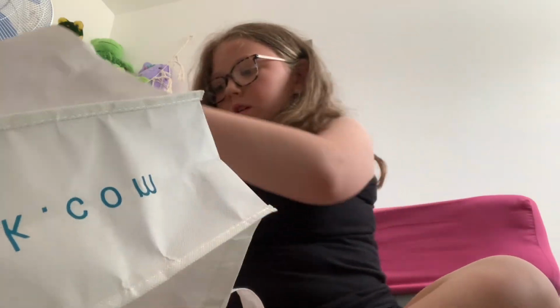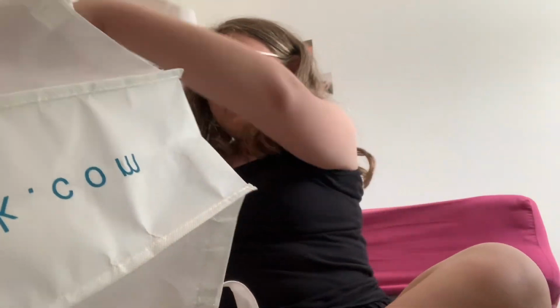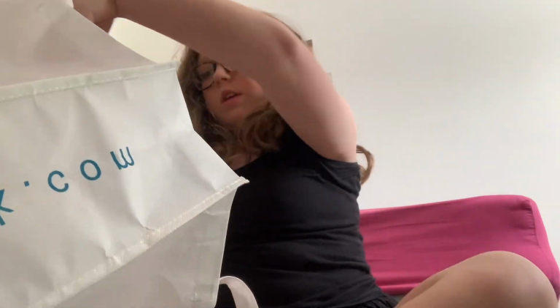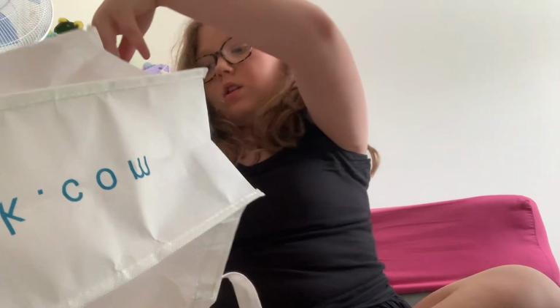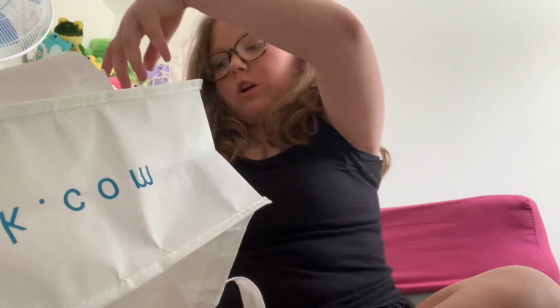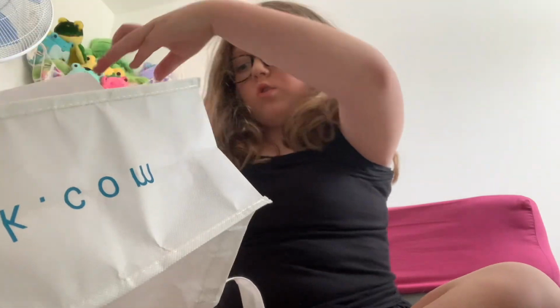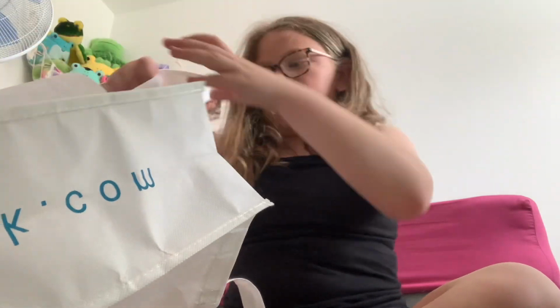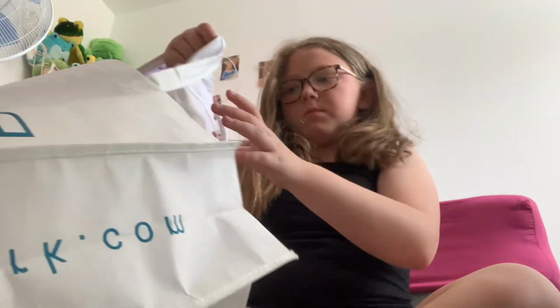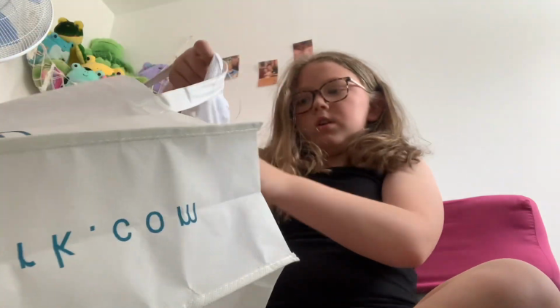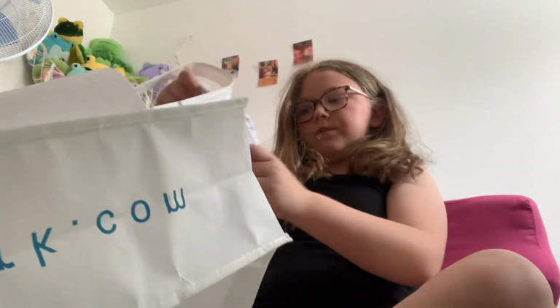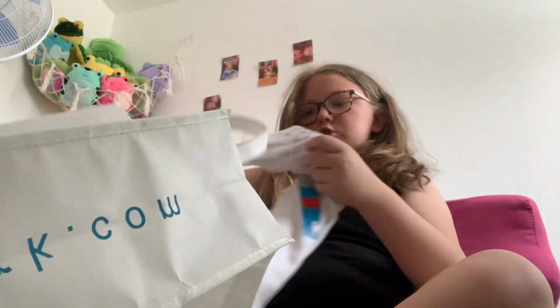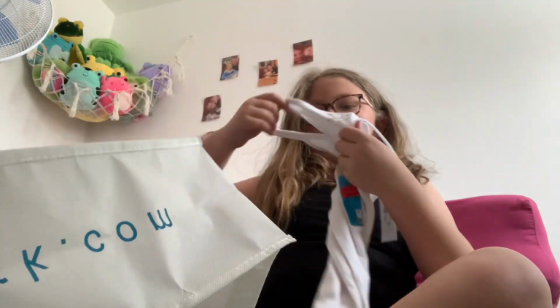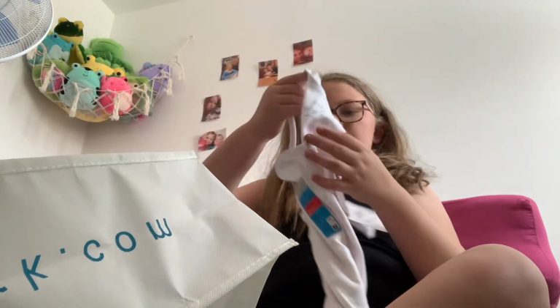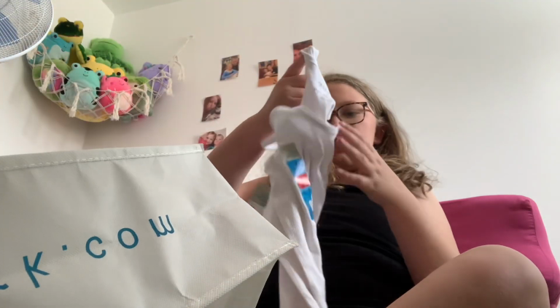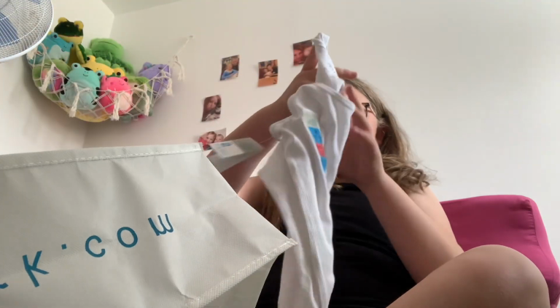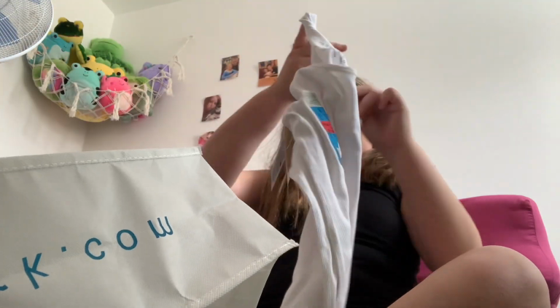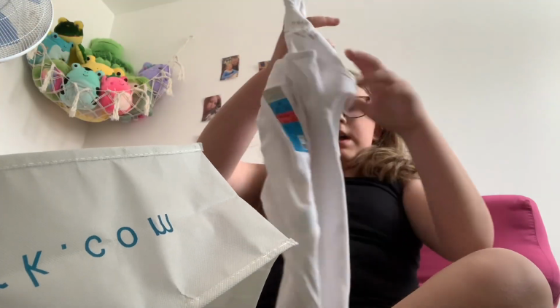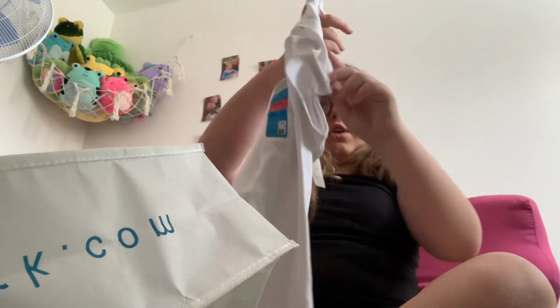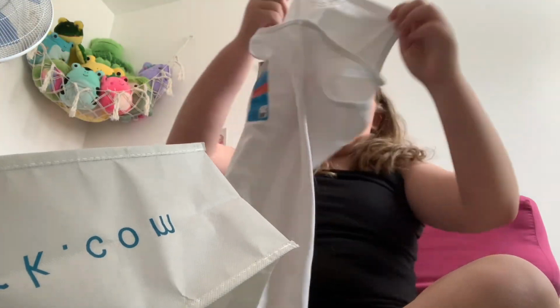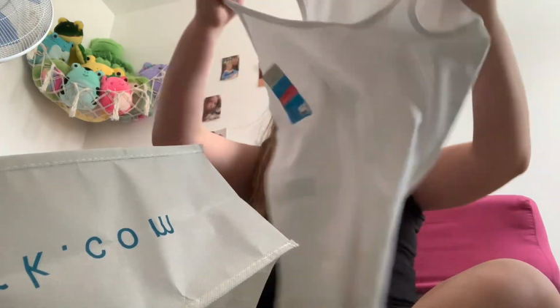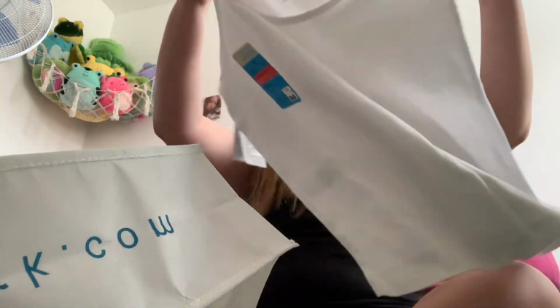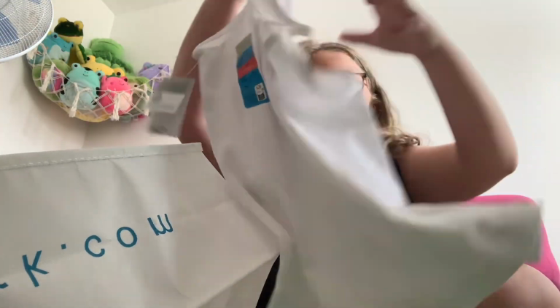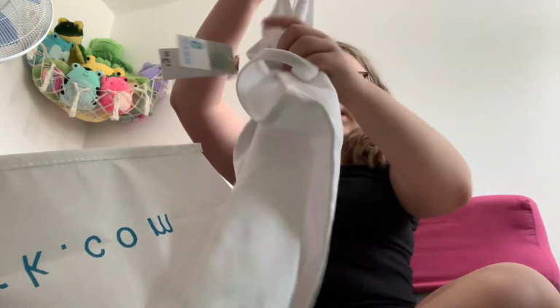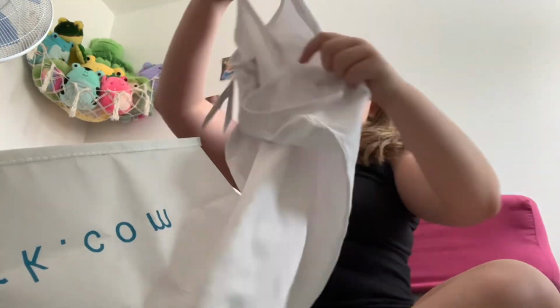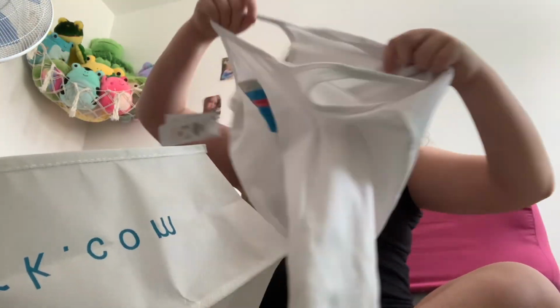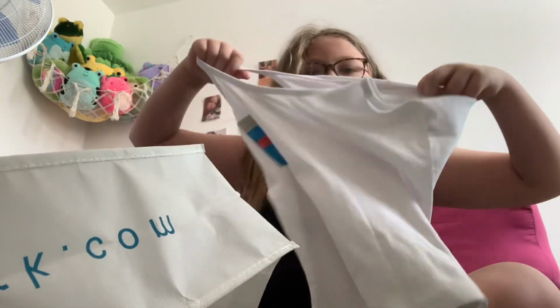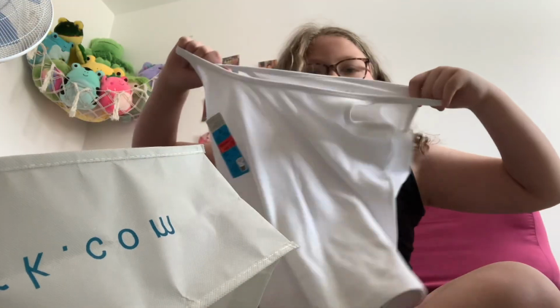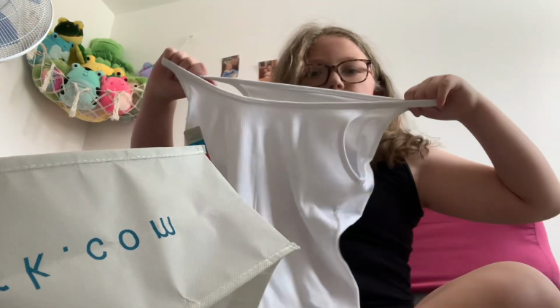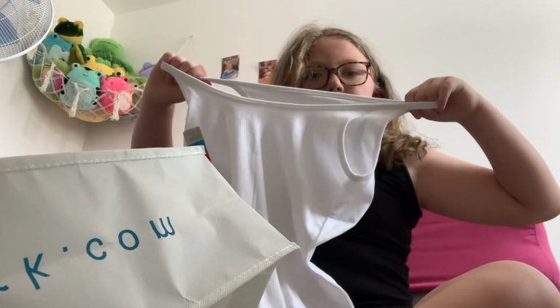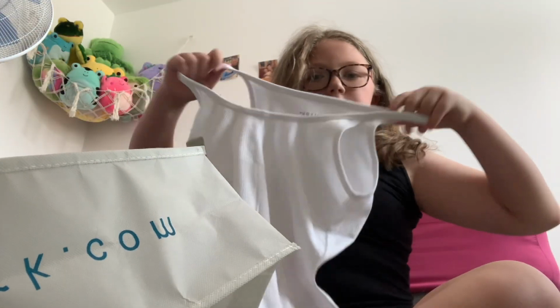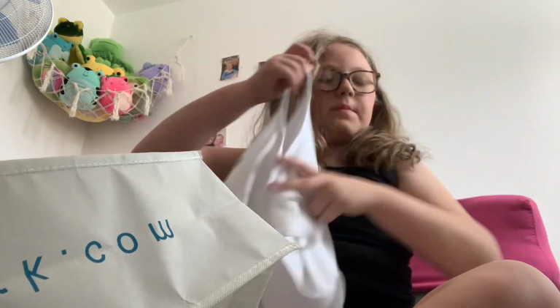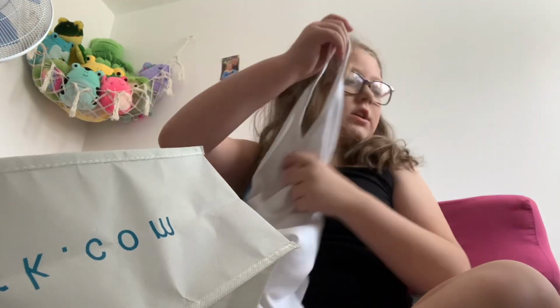Then I got another top — one of these strappy top things.